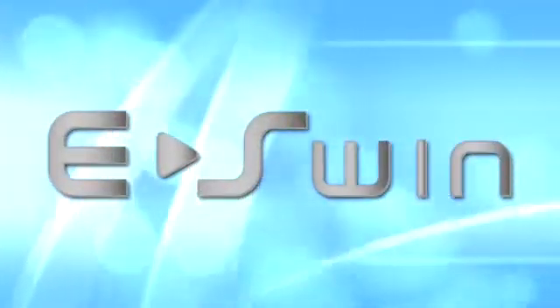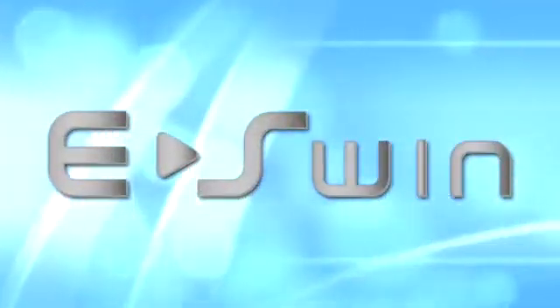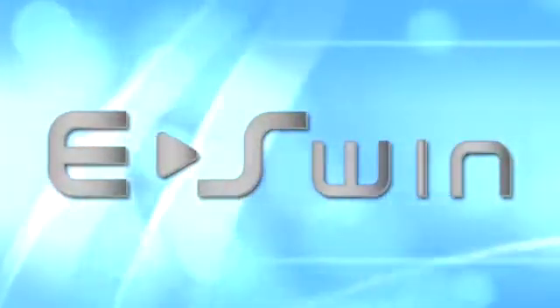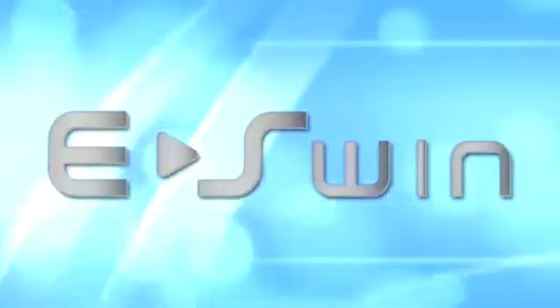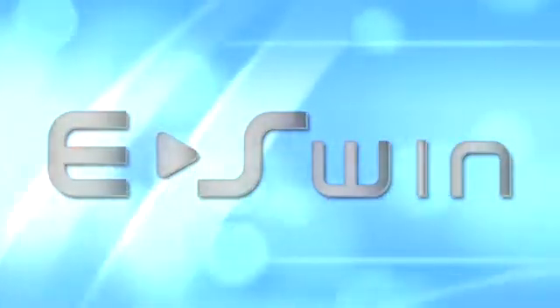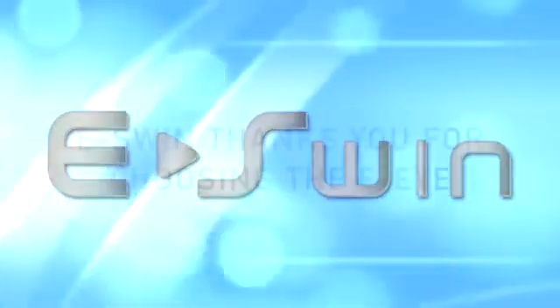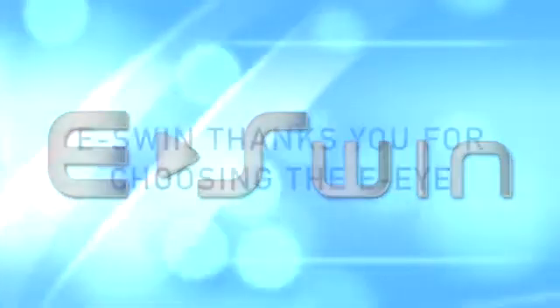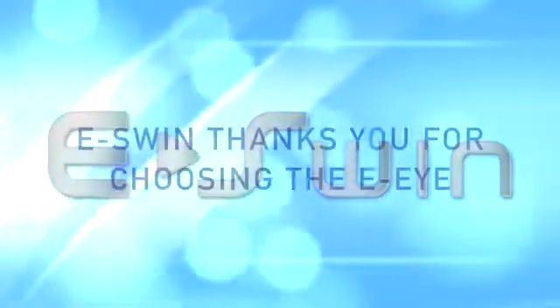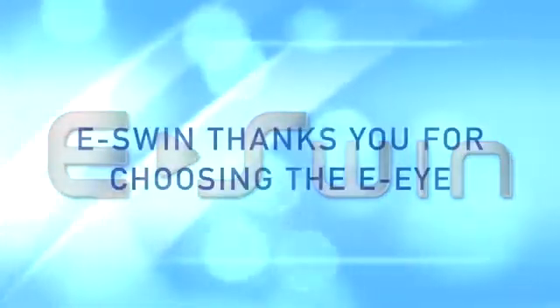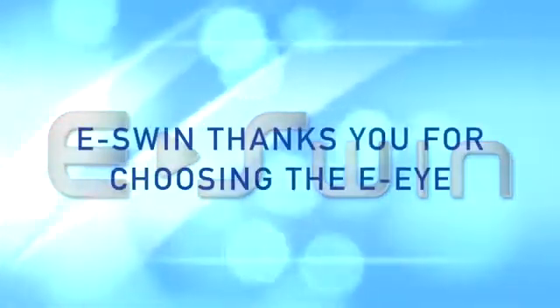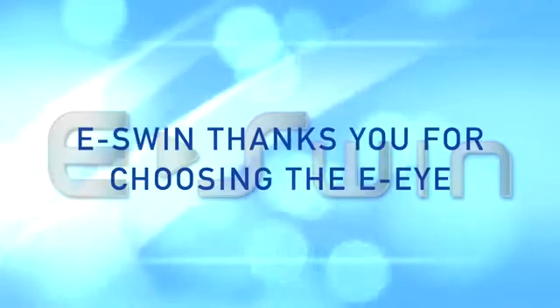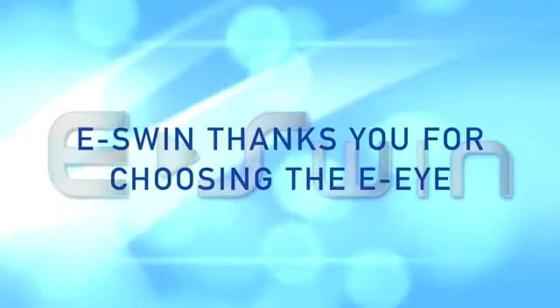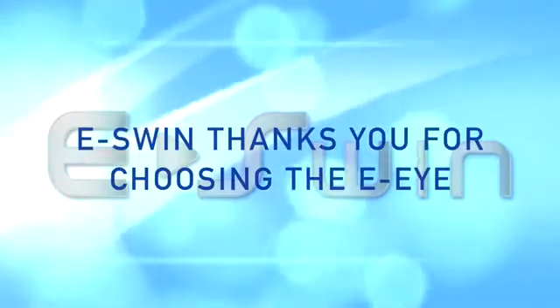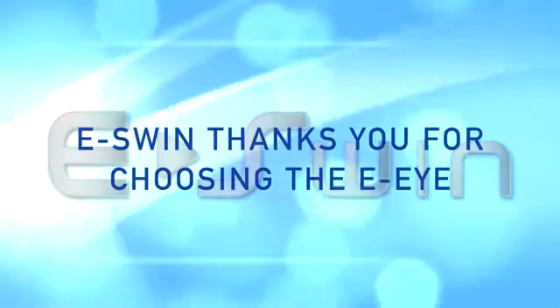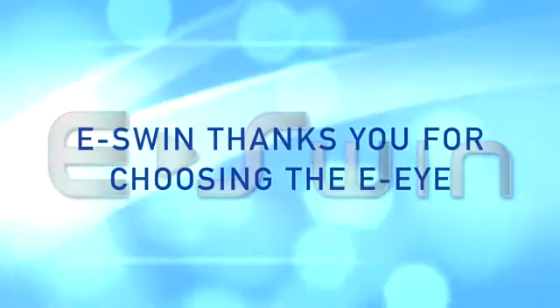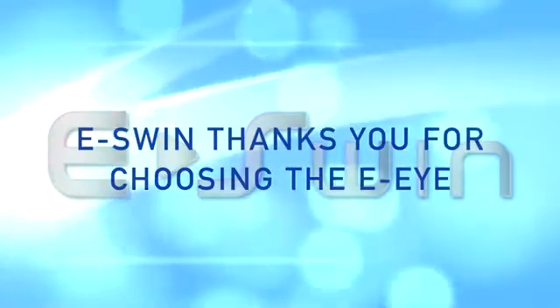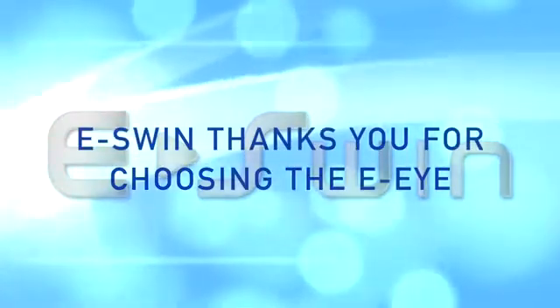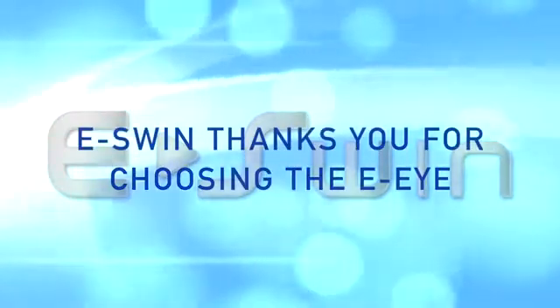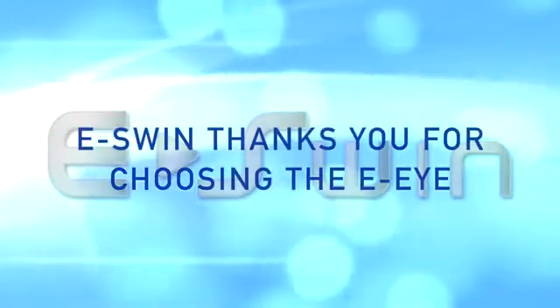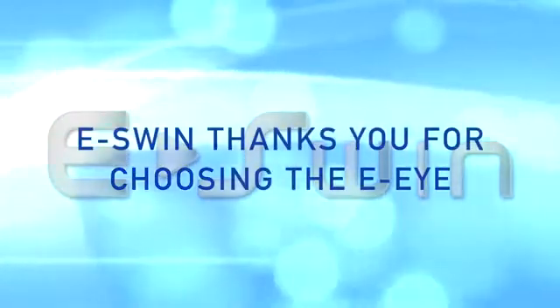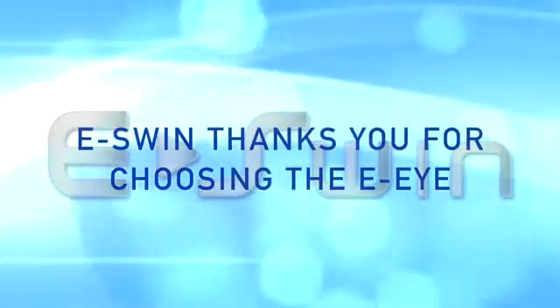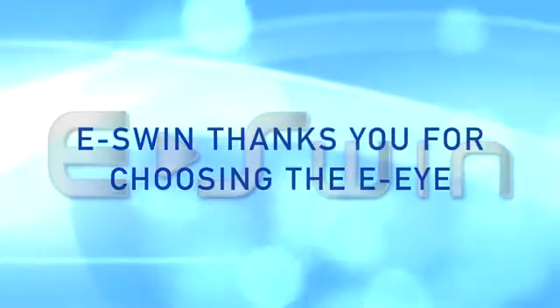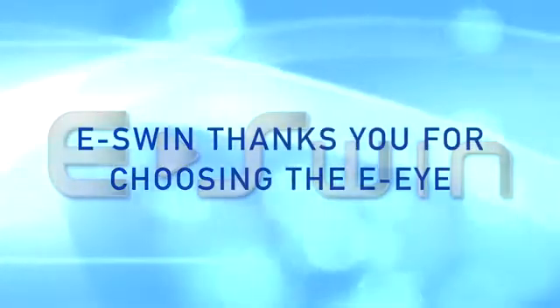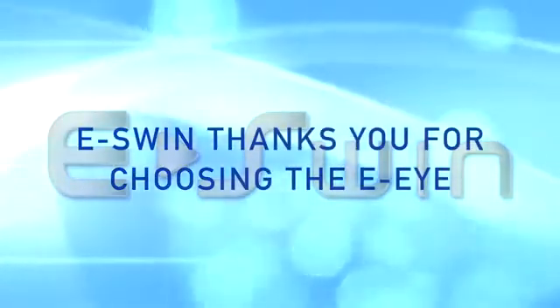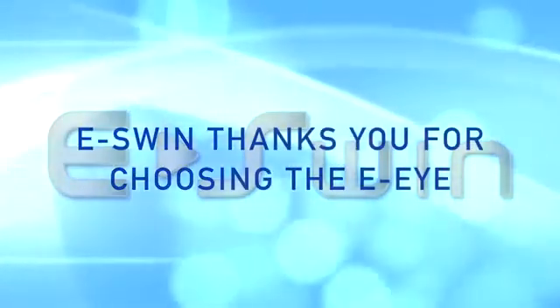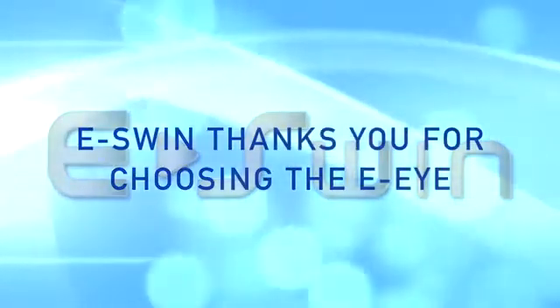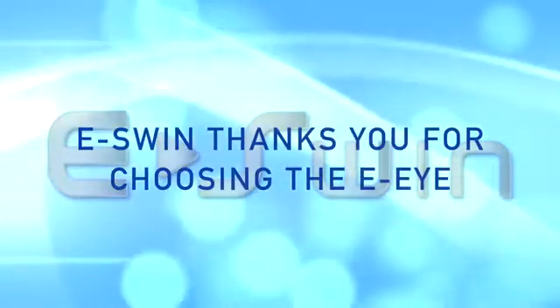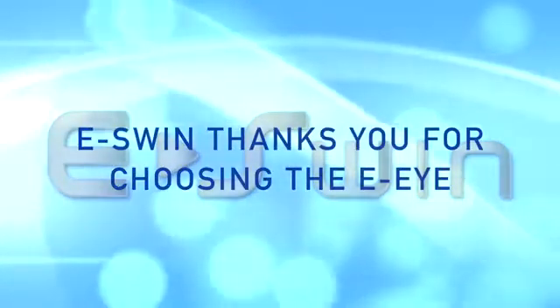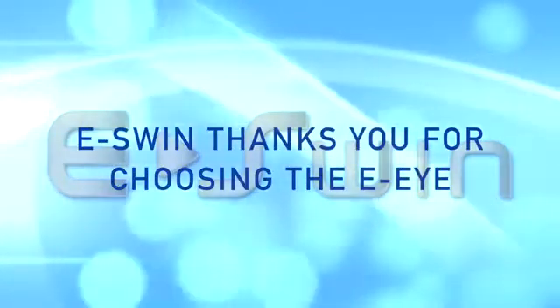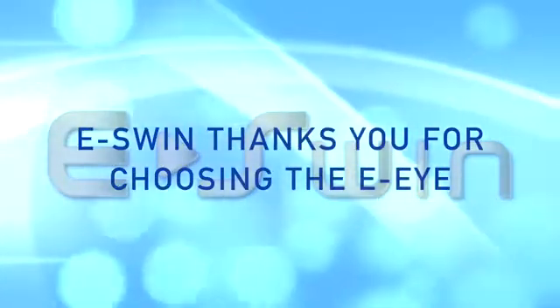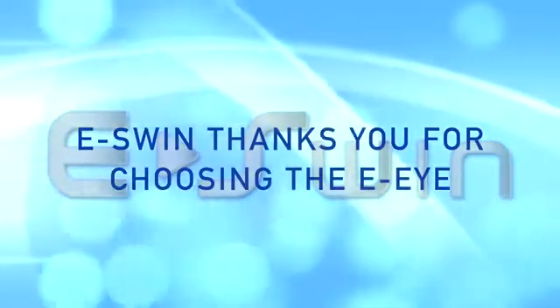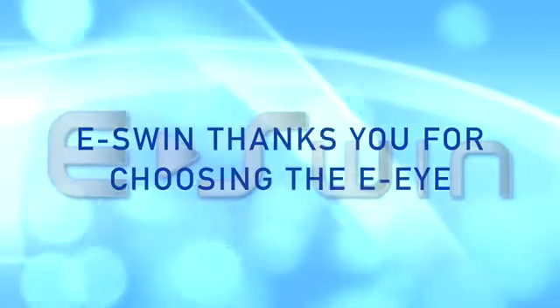We hope you found this video helpful. E-SWIN thanks you for choosing the EI.